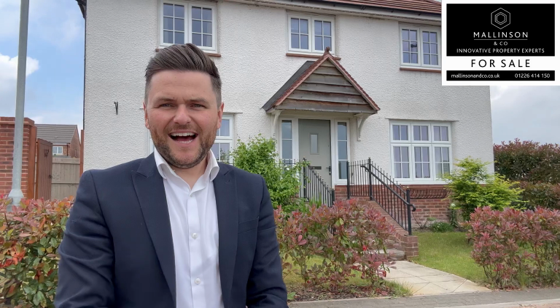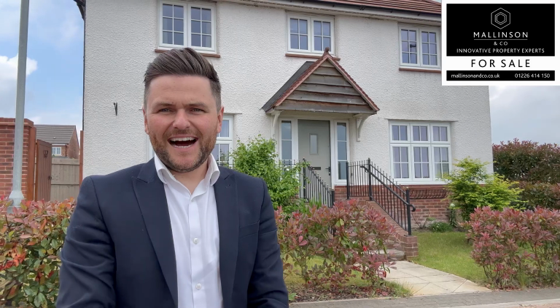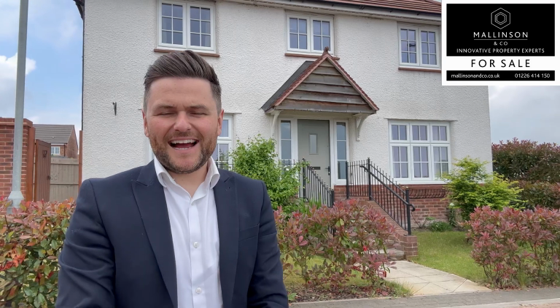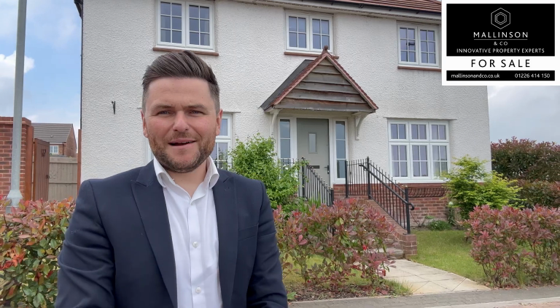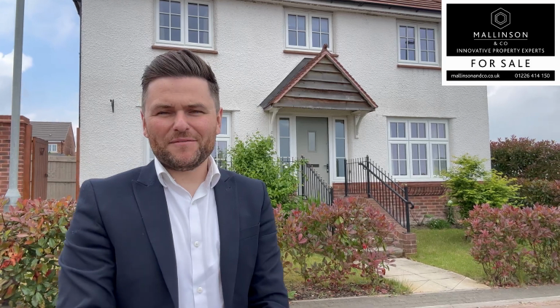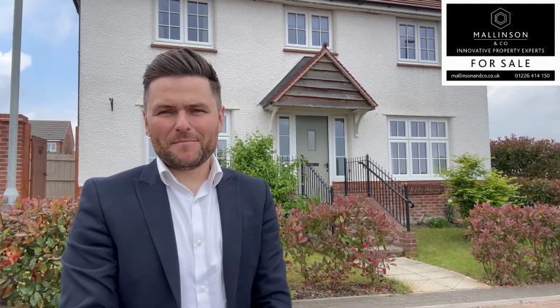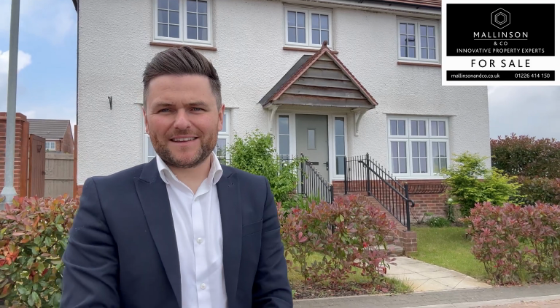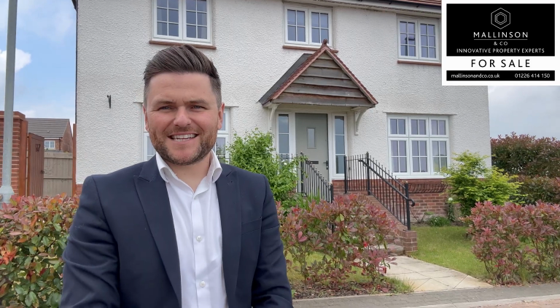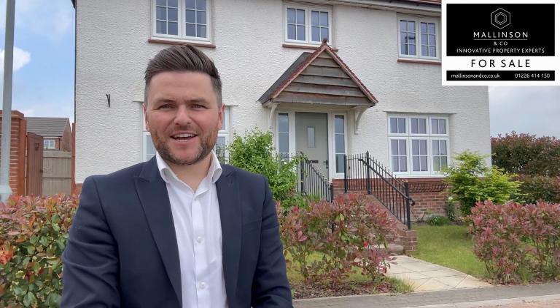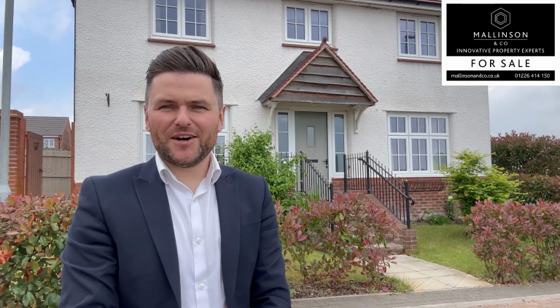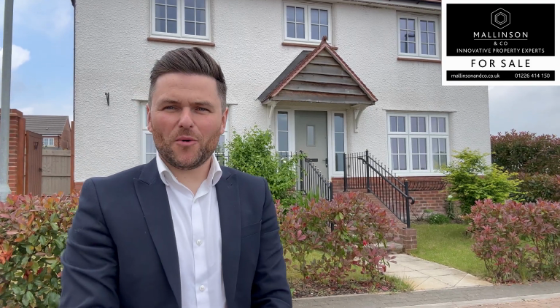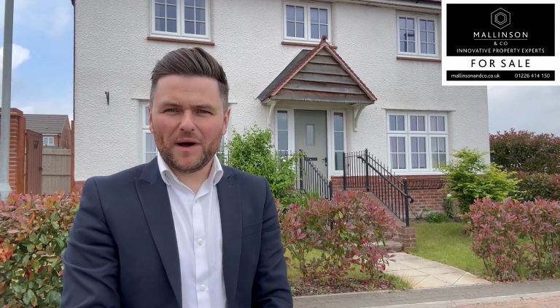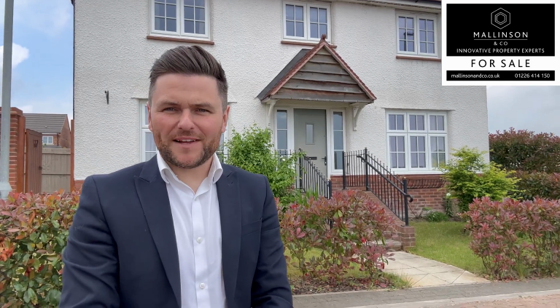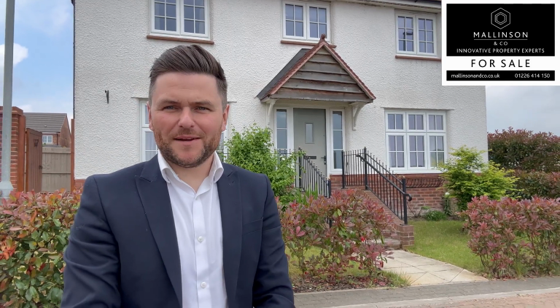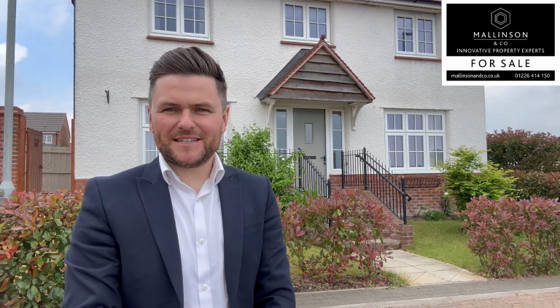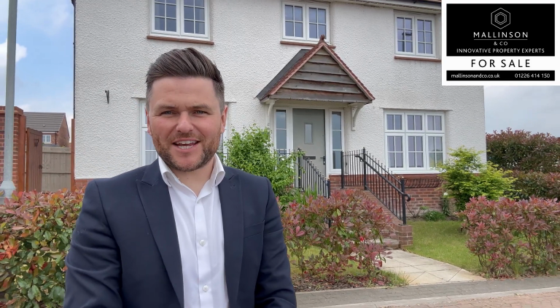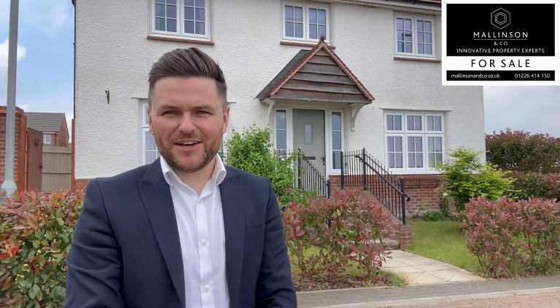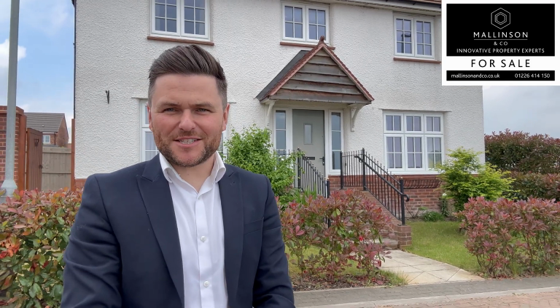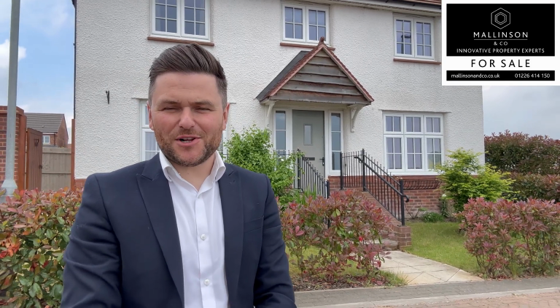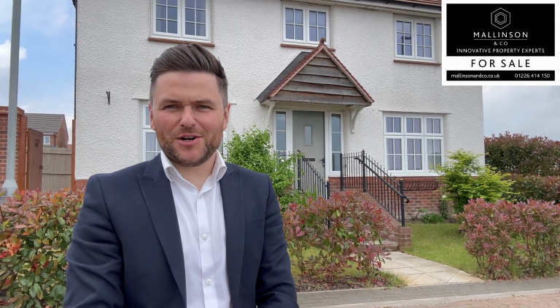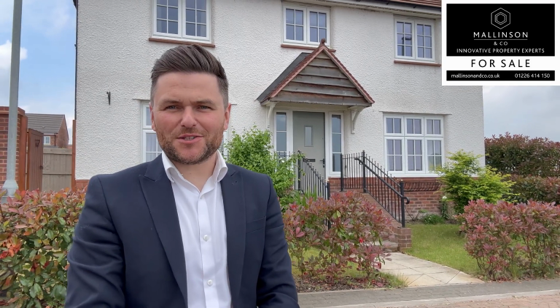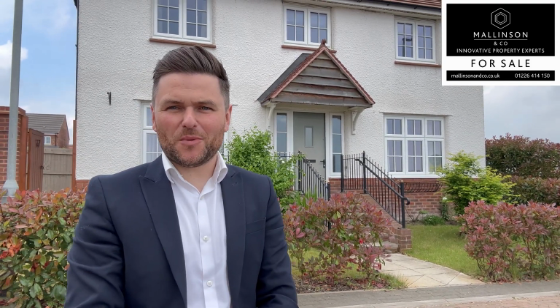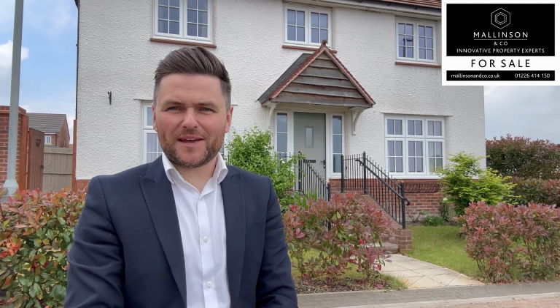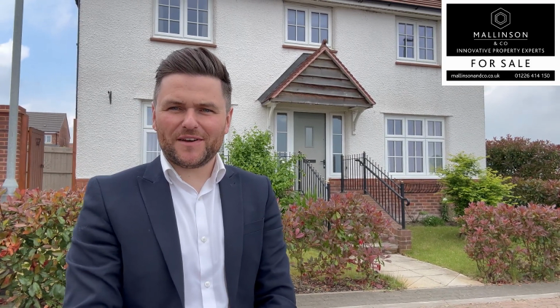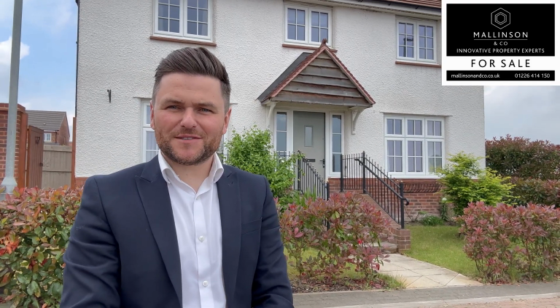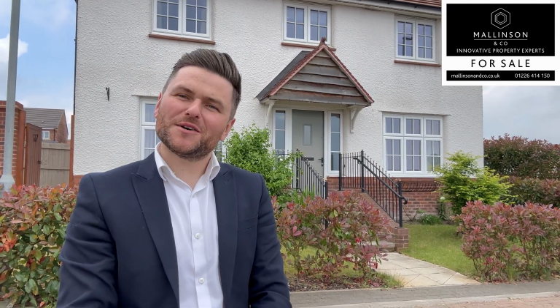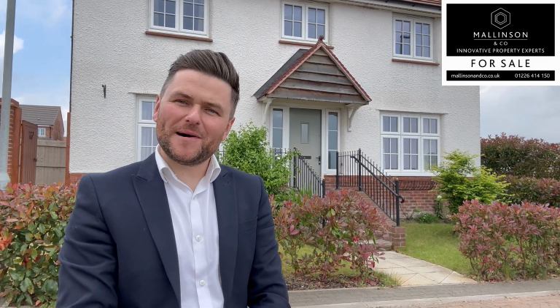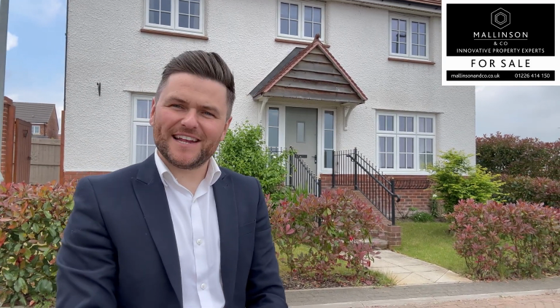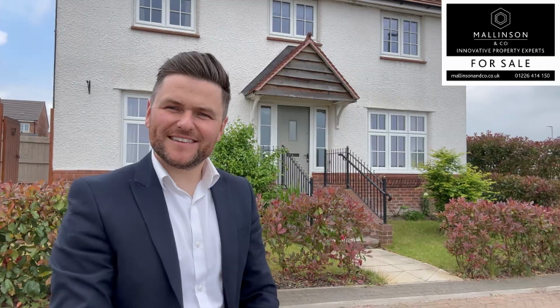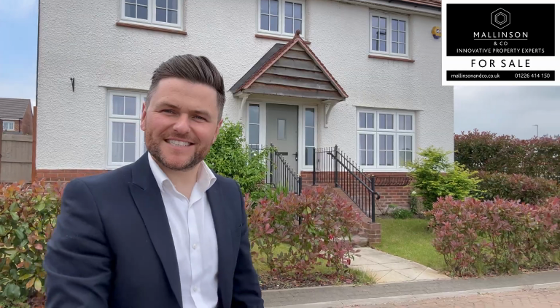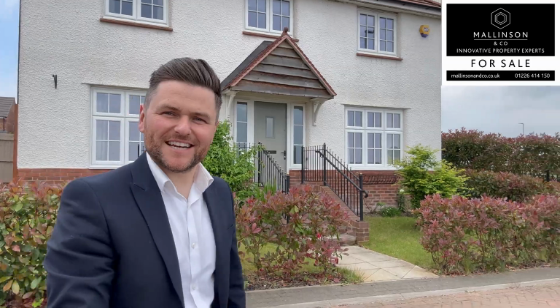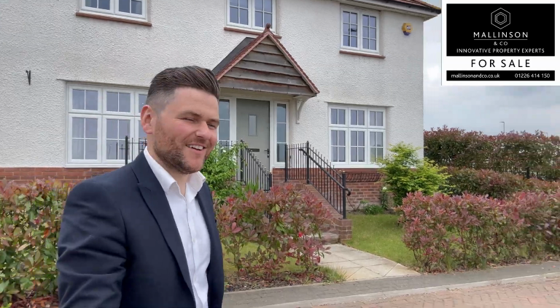Hi, I'm Ben from Mallinson & Co. Welcome to Kirkstall Close, Wakefield. Come on in, let's take a look.